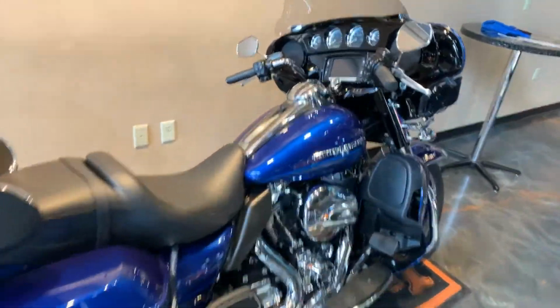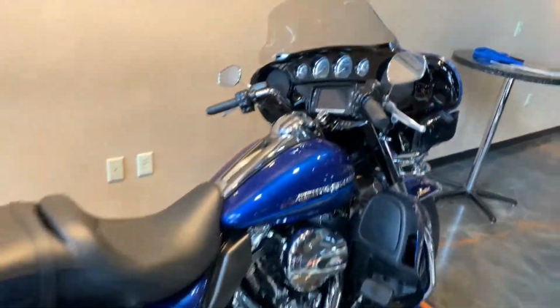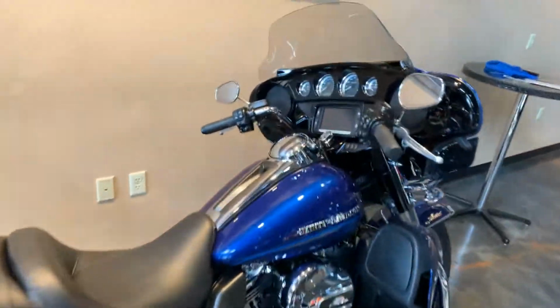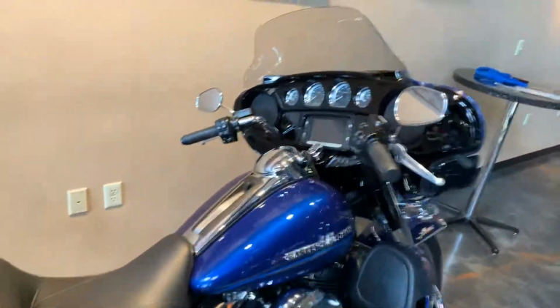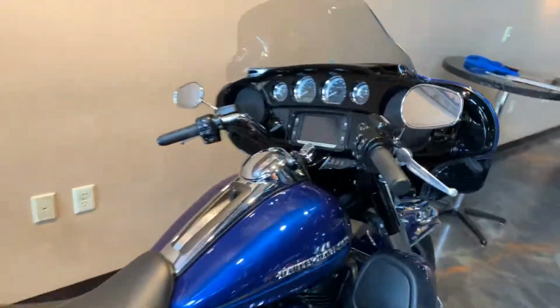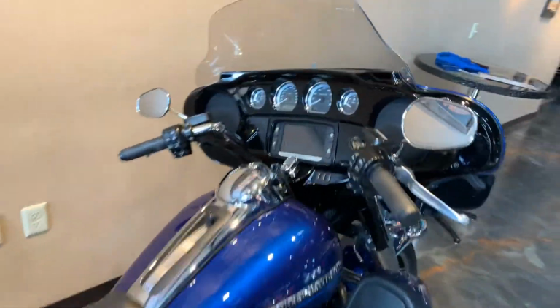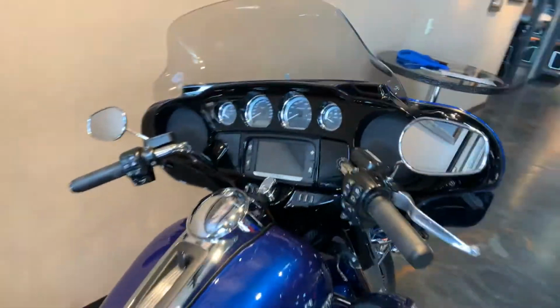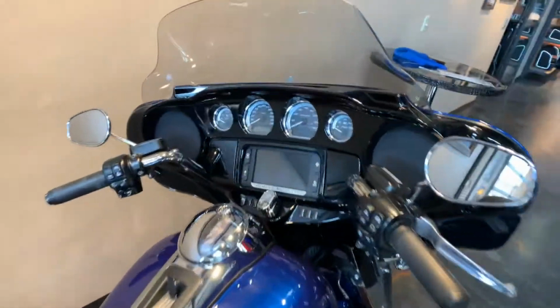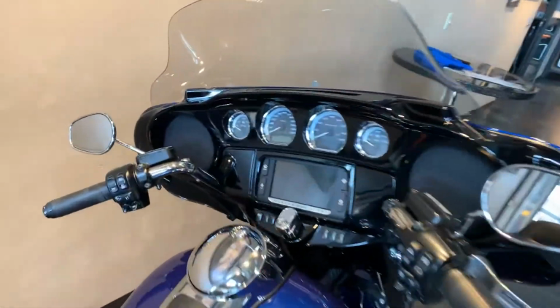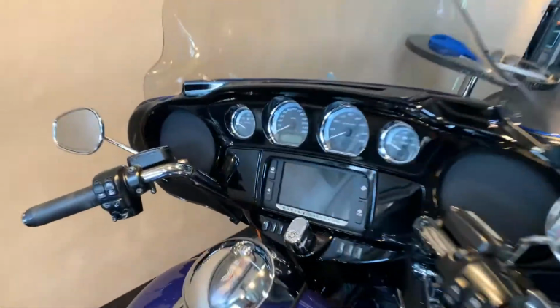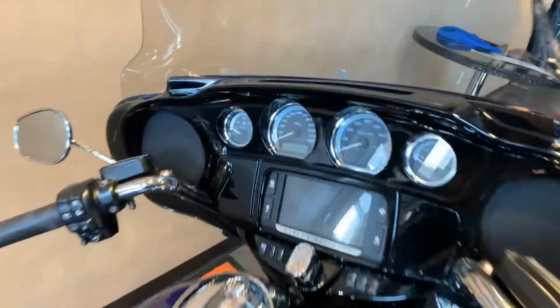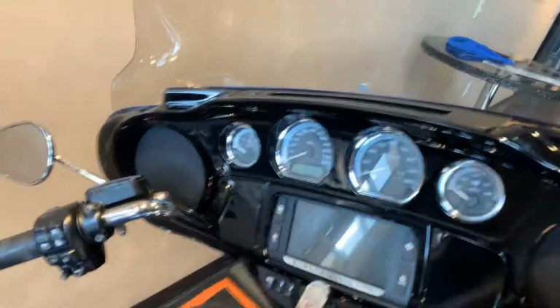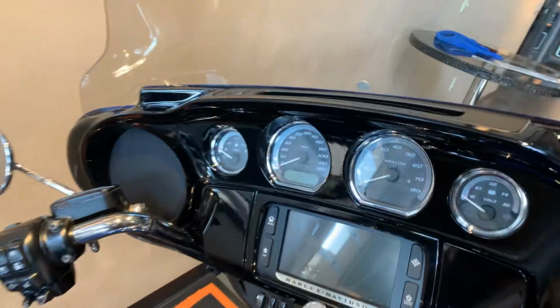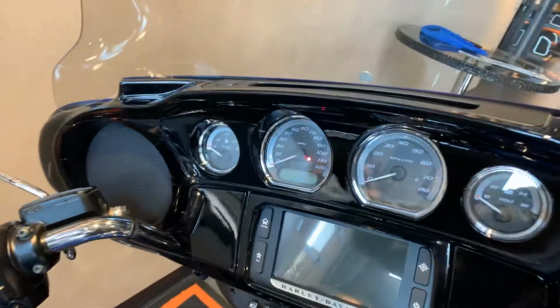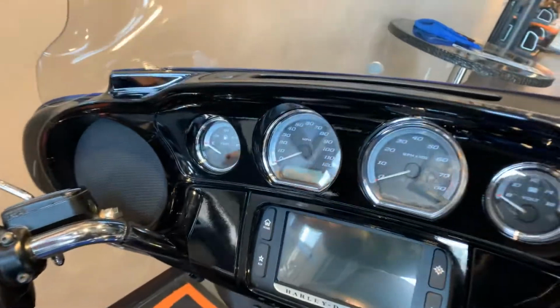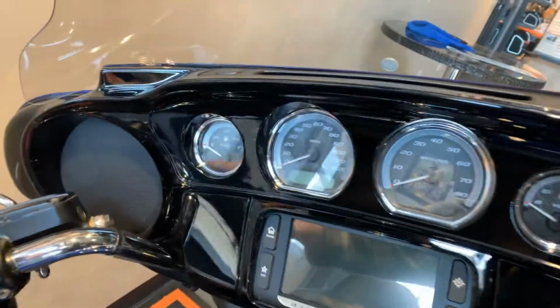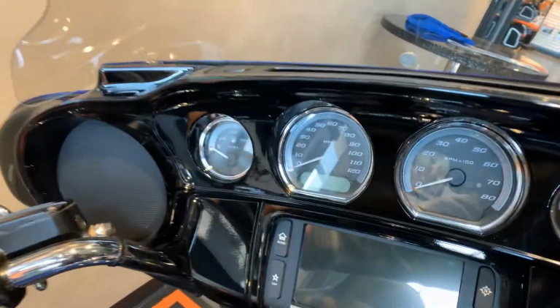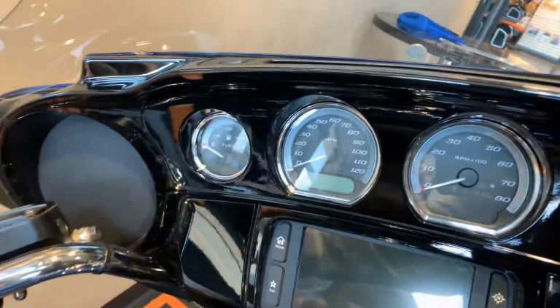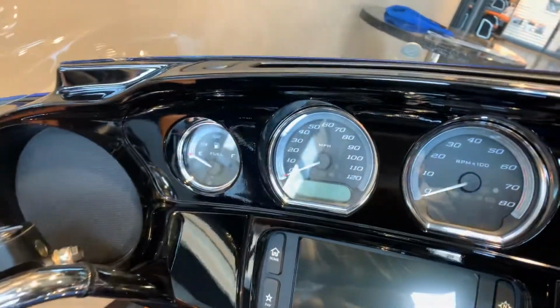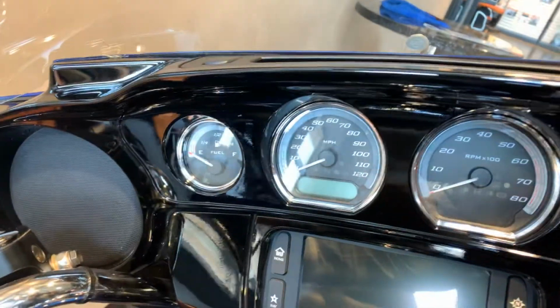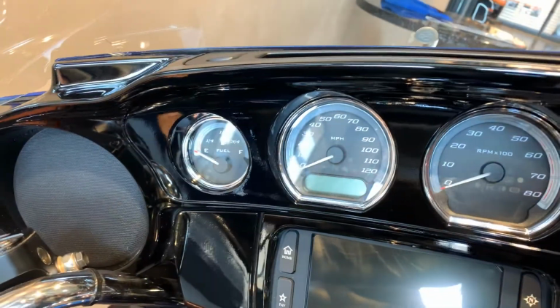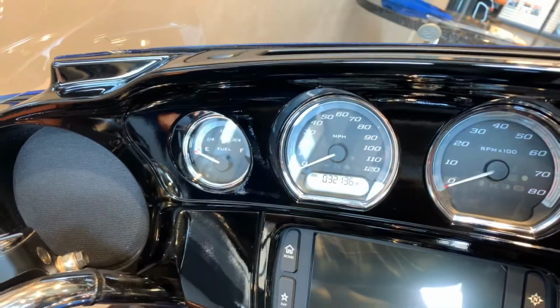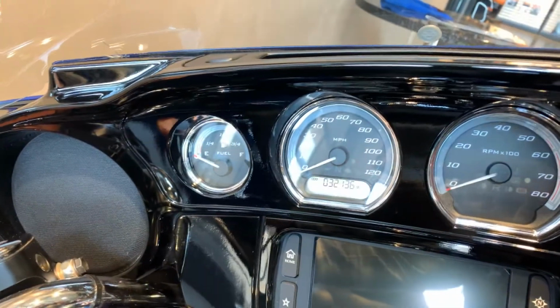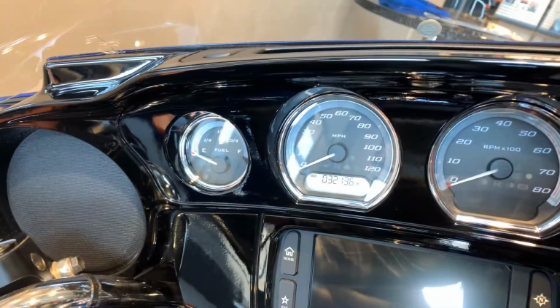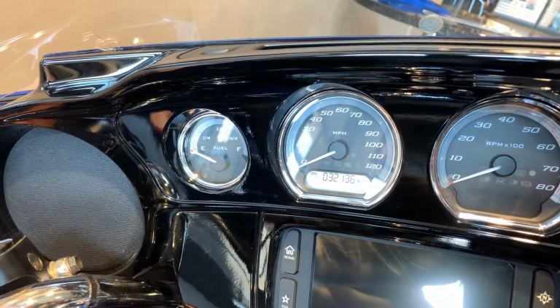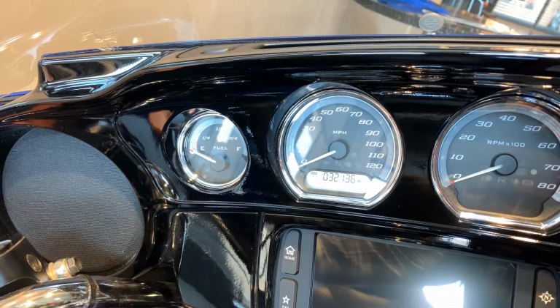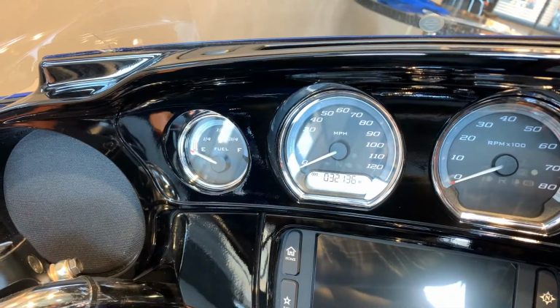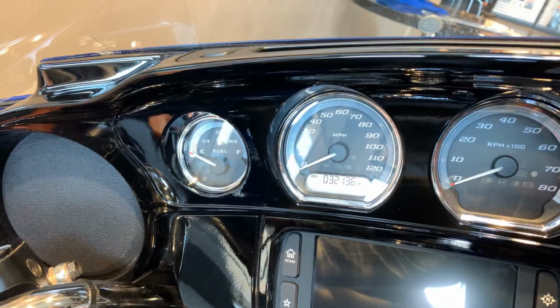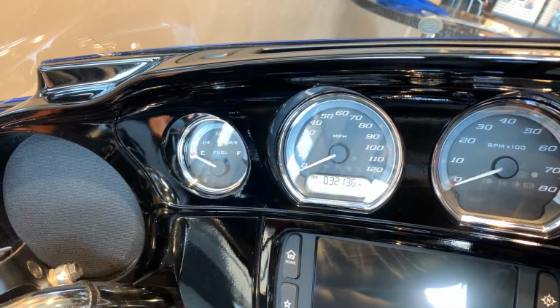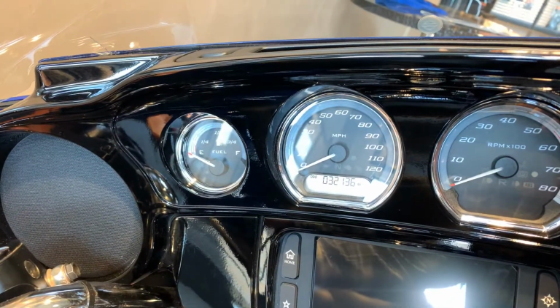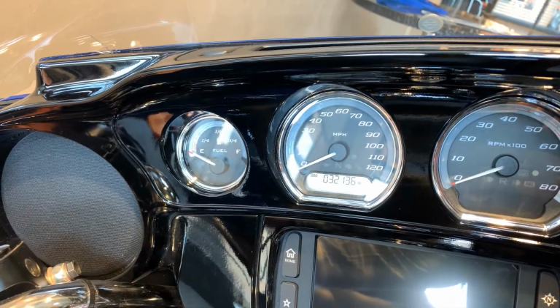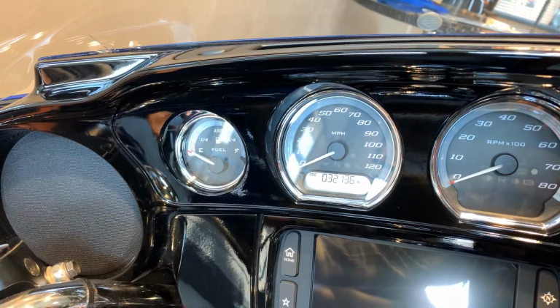Miles on this bike — I believe we're just over 30,136.